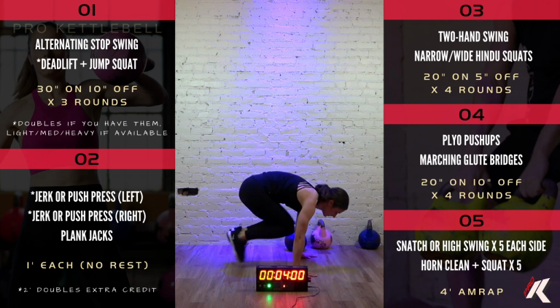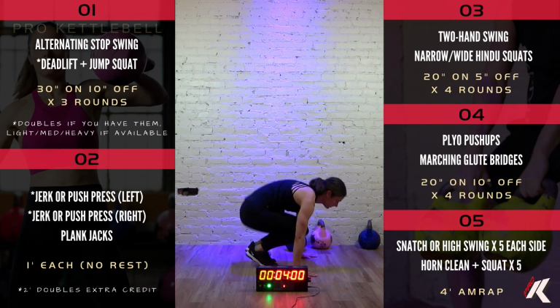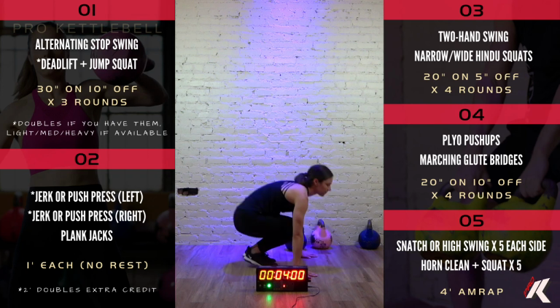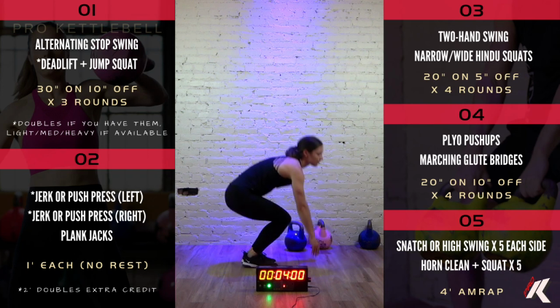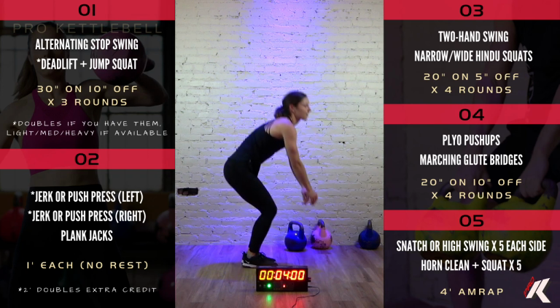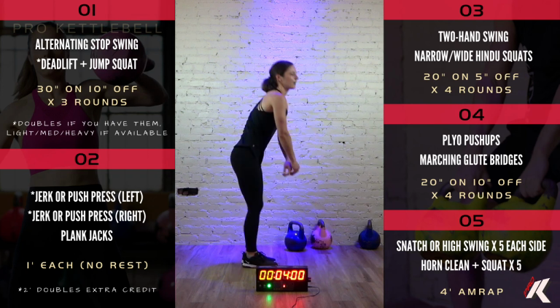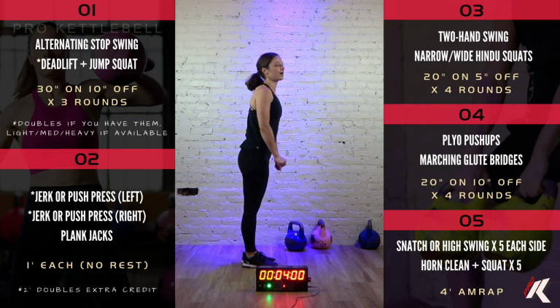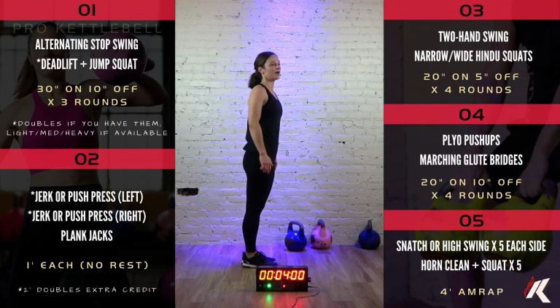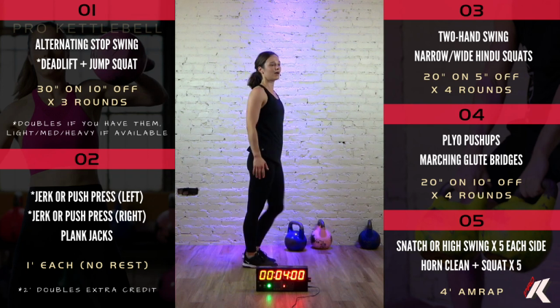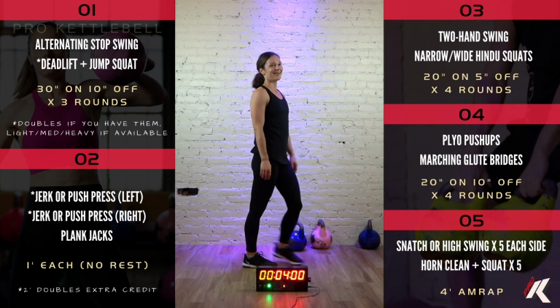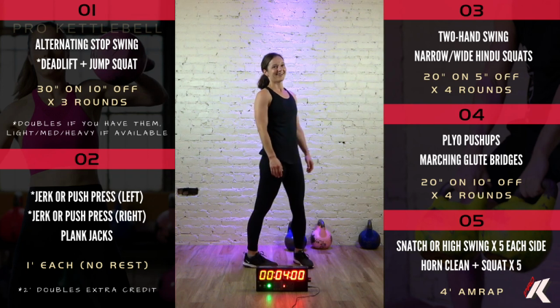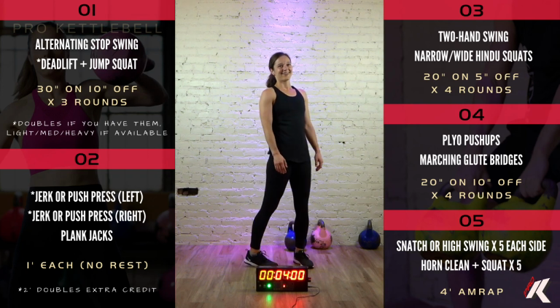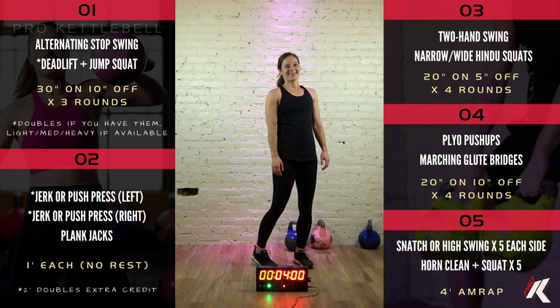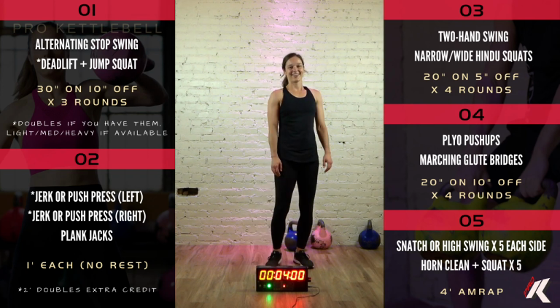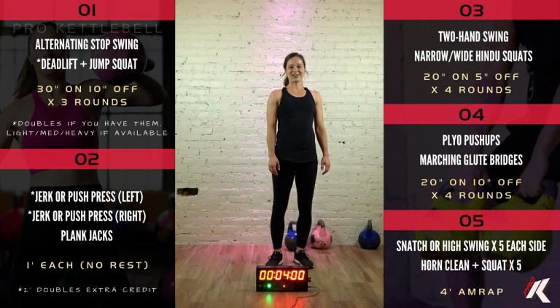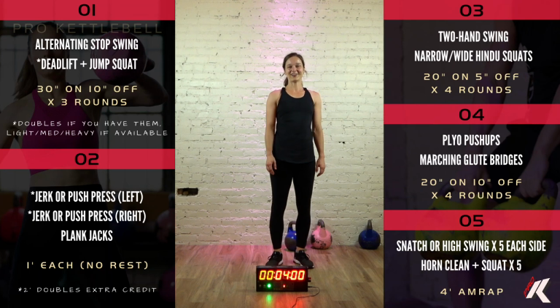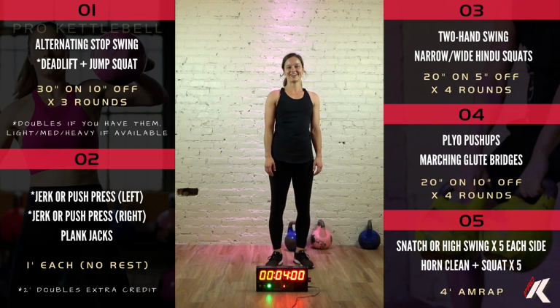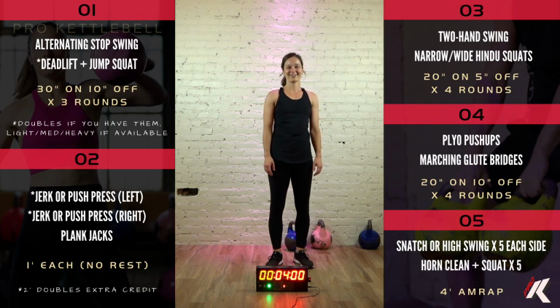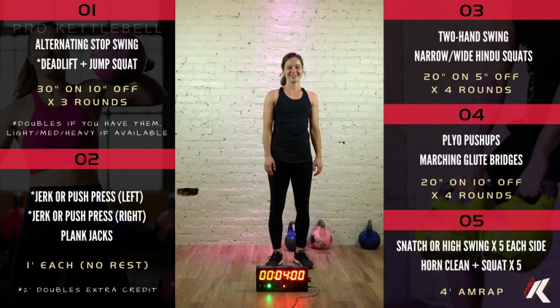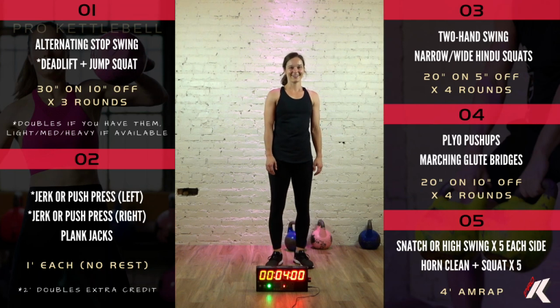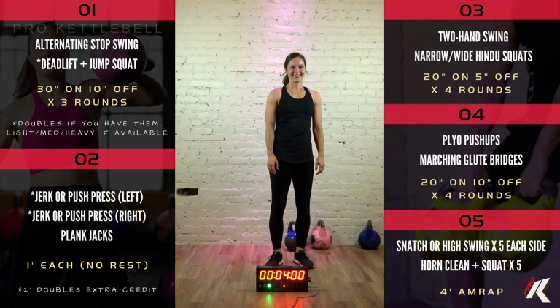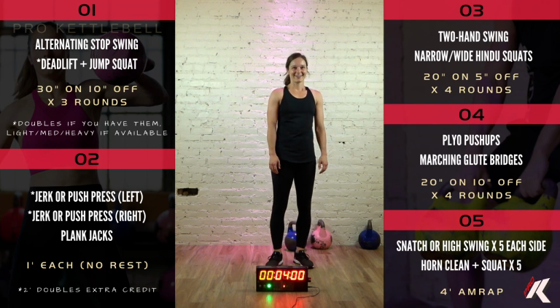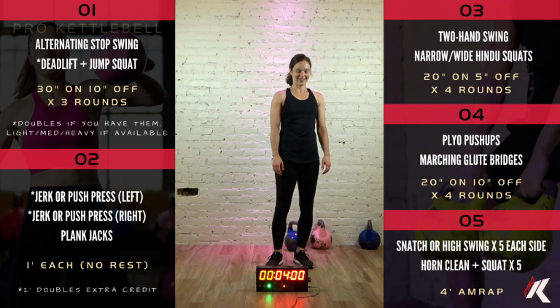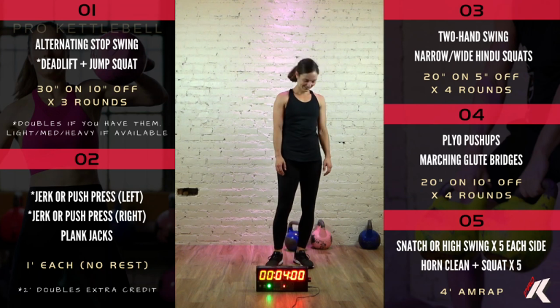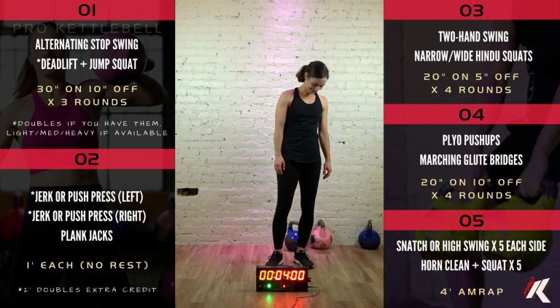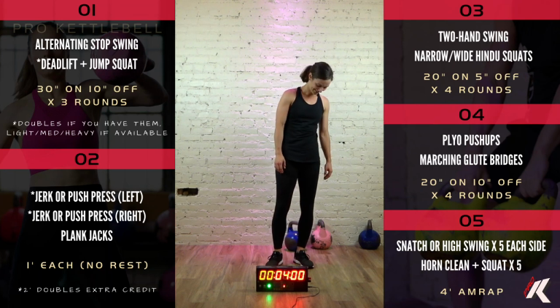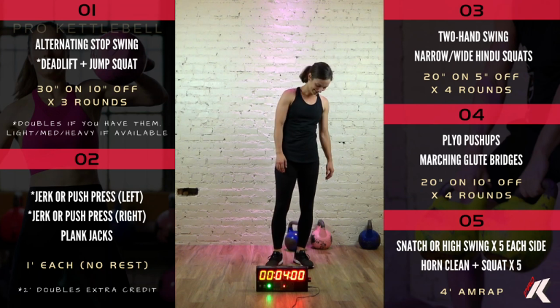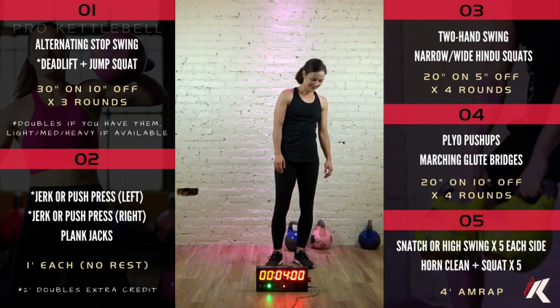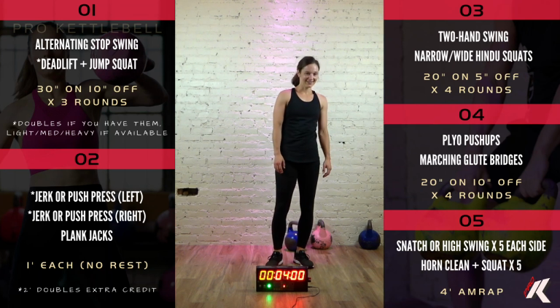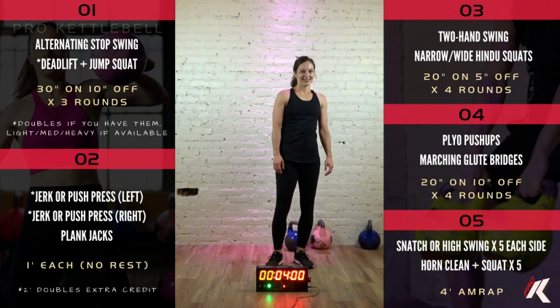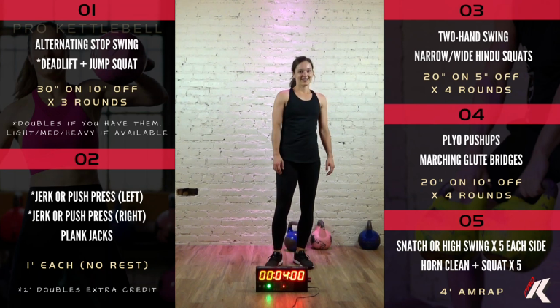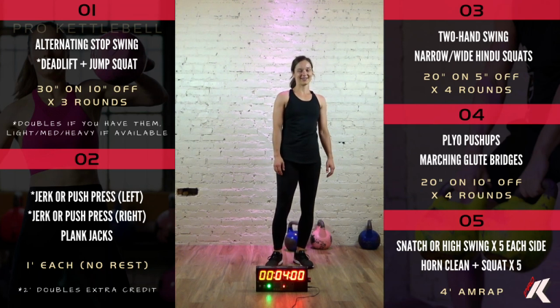Outstanding job. Thank you so much for your hard work. Thank you, Rena, for setting the pace. See you next time. Bye.